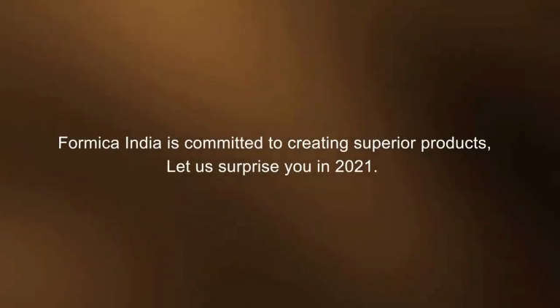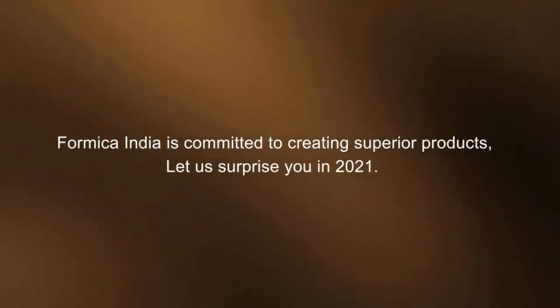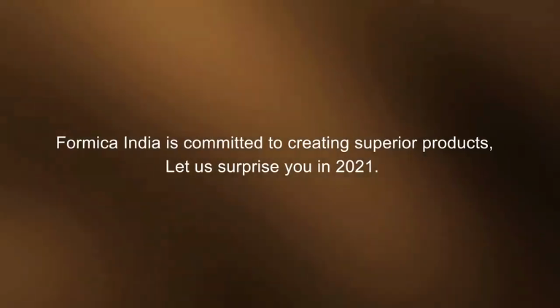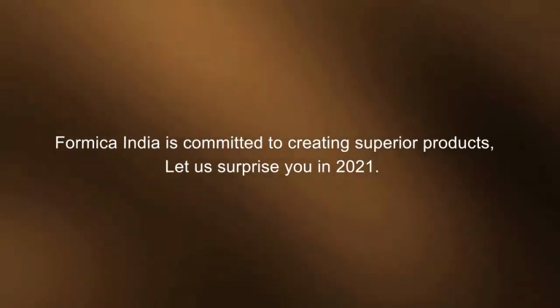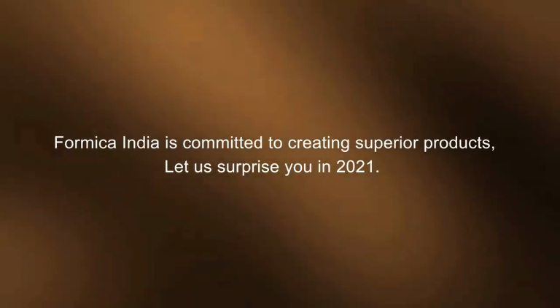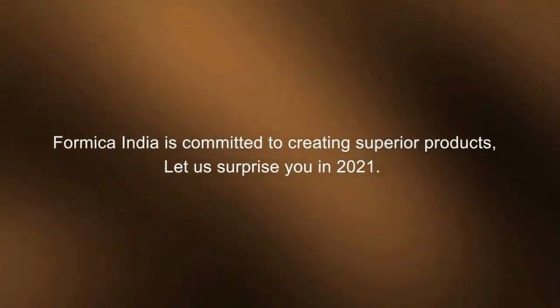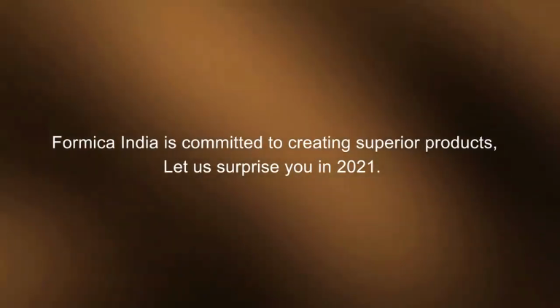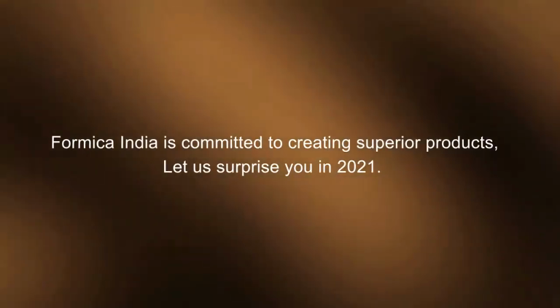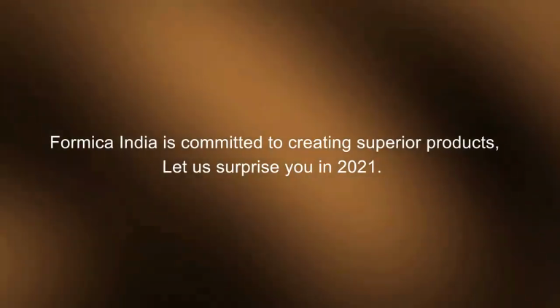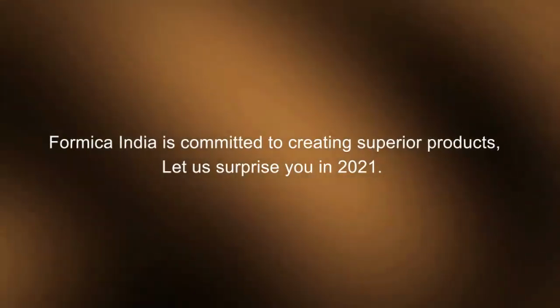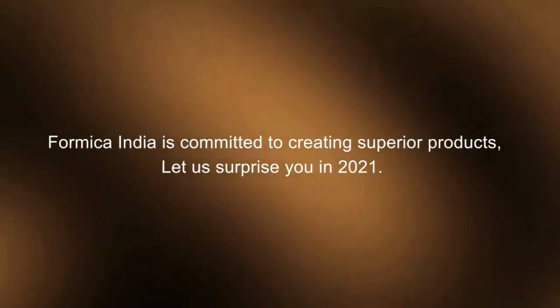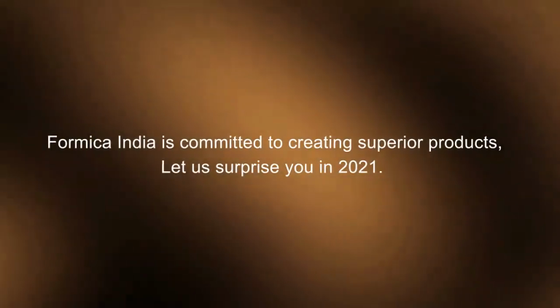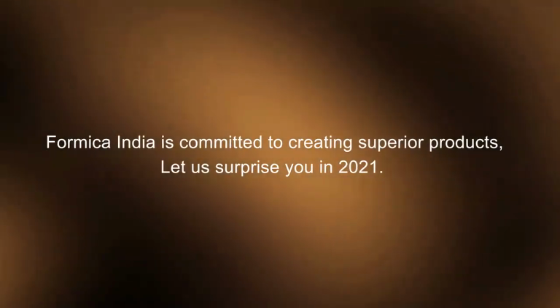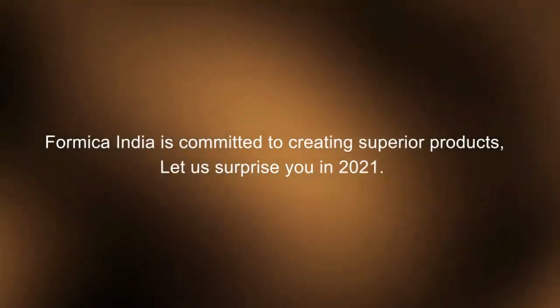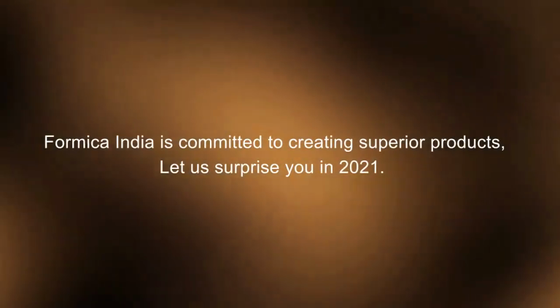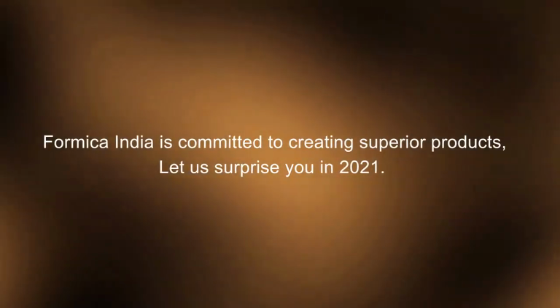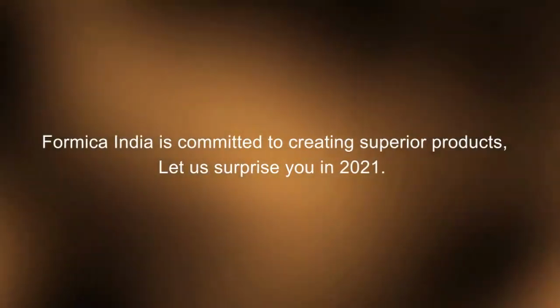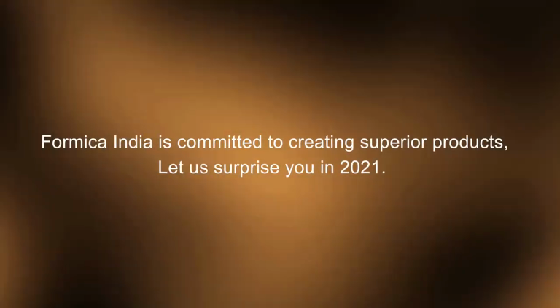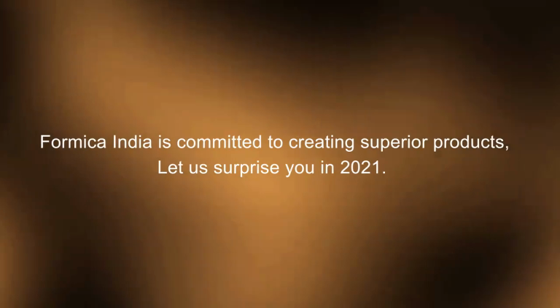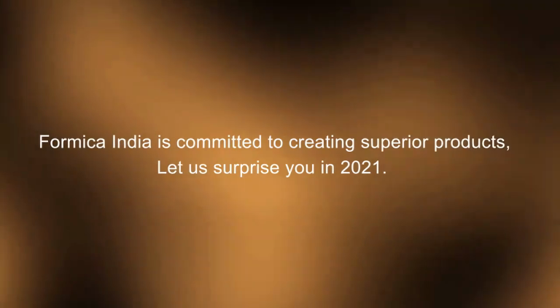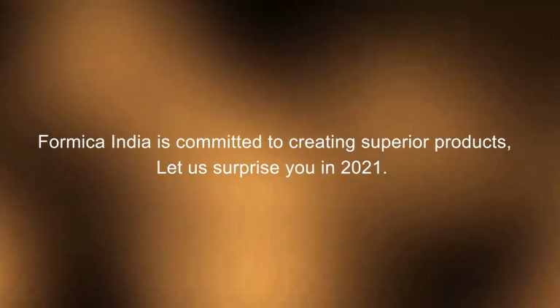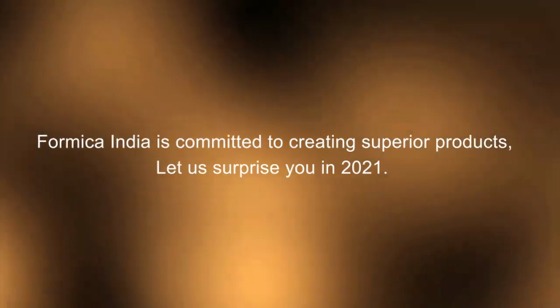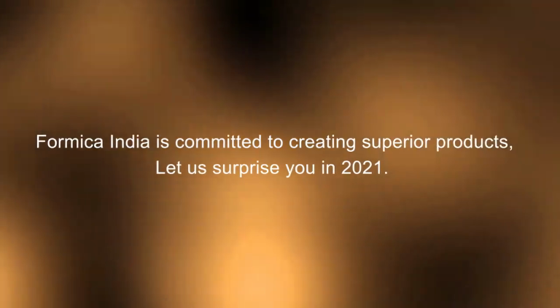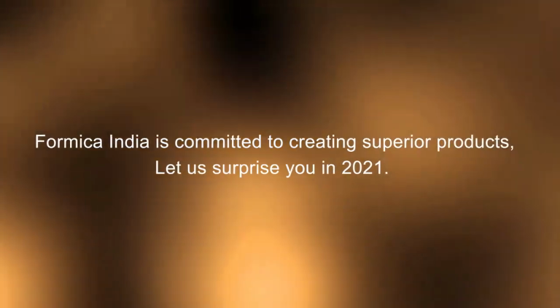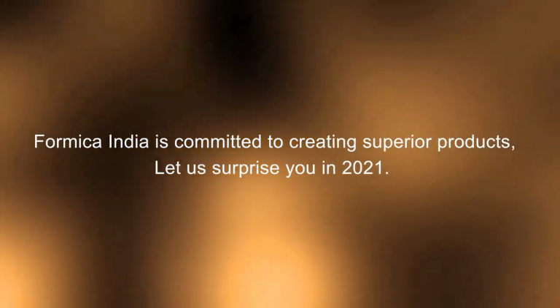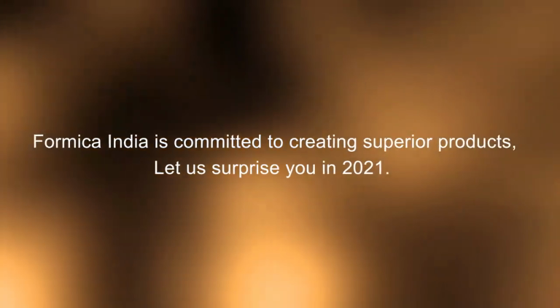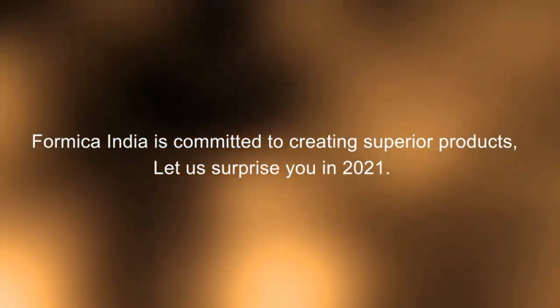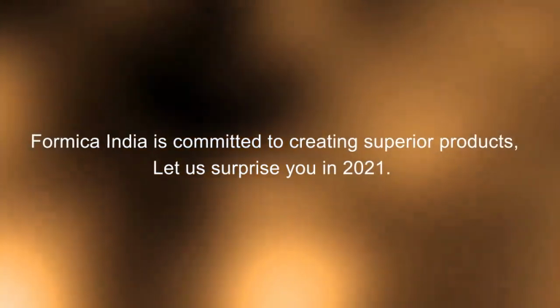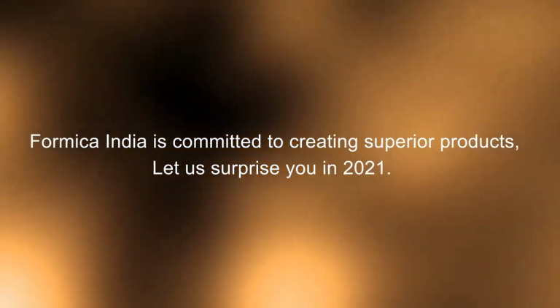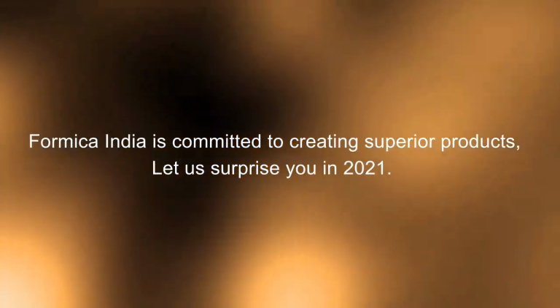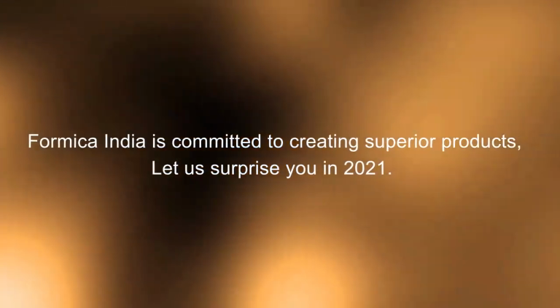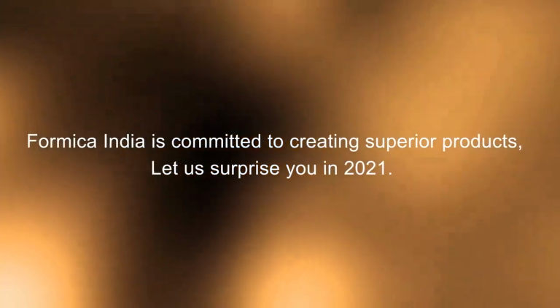Formica India is committed to creating superior products. Let's surprise you in 2021. Formica India is number one.